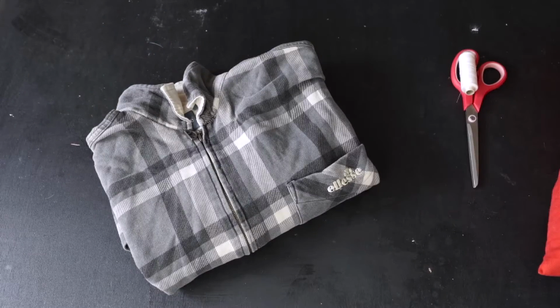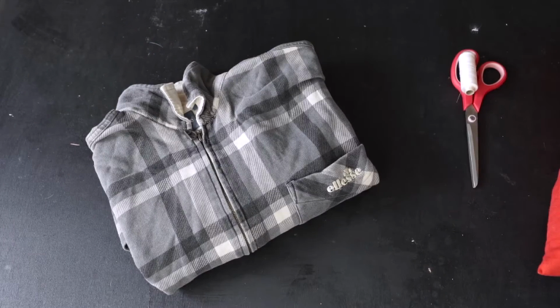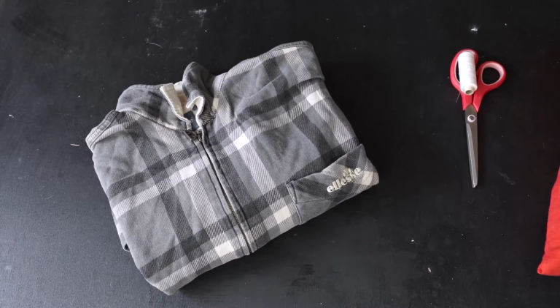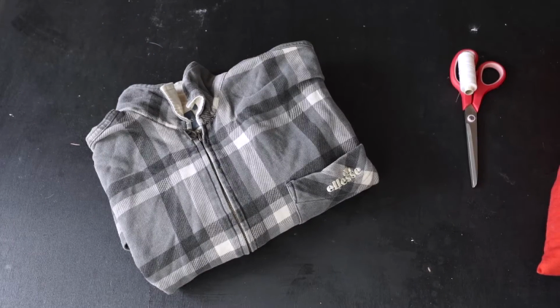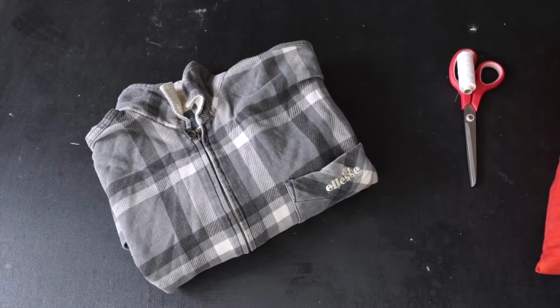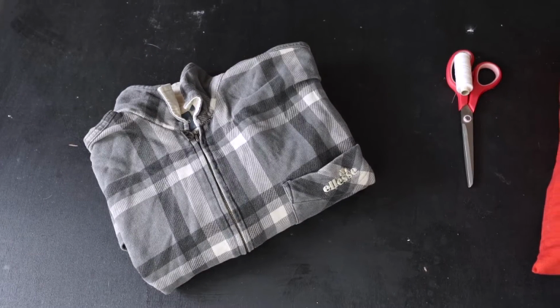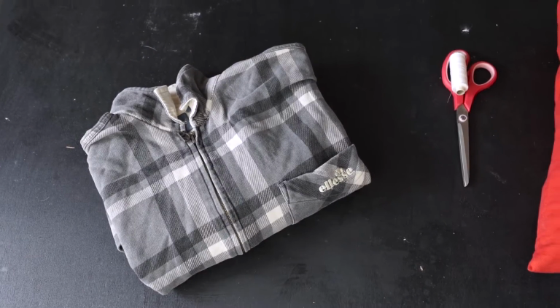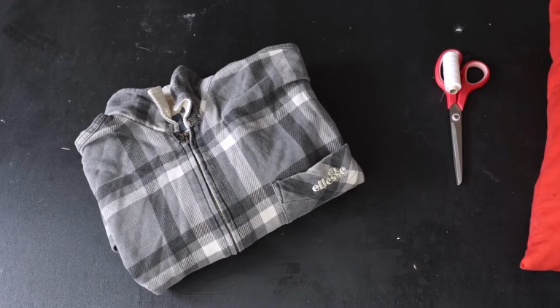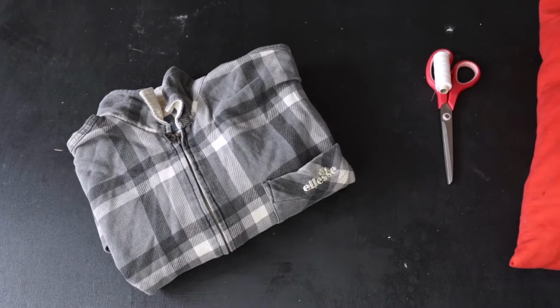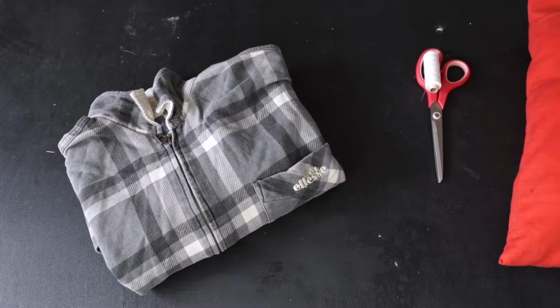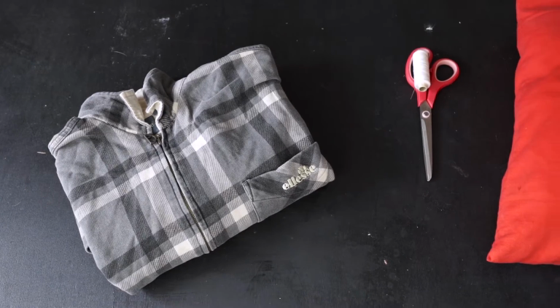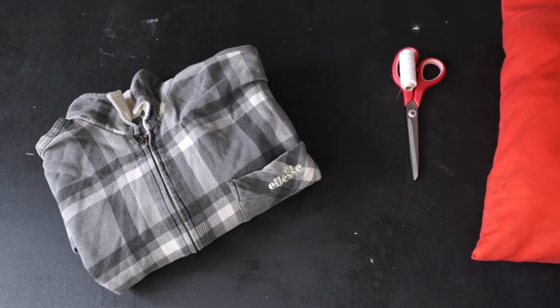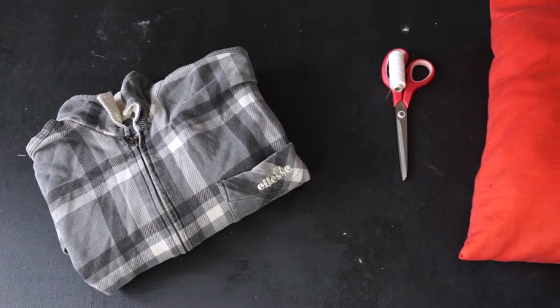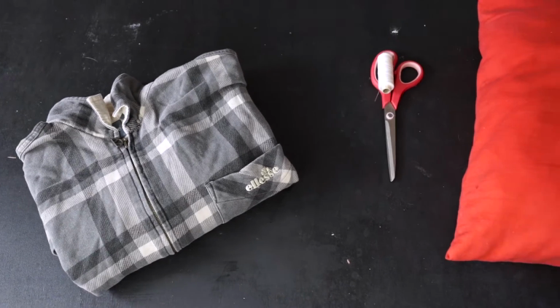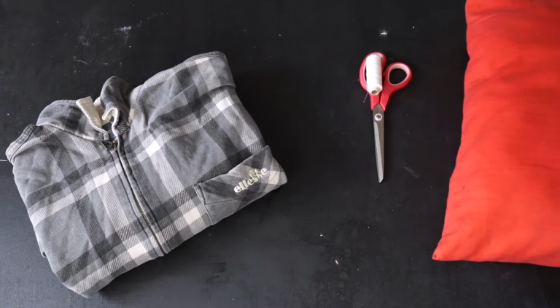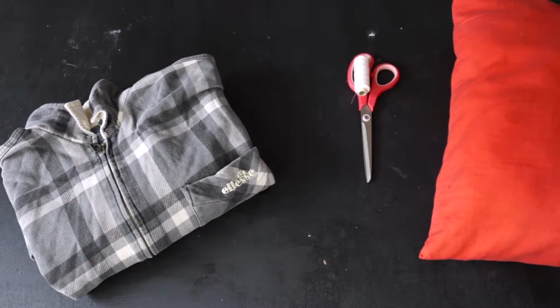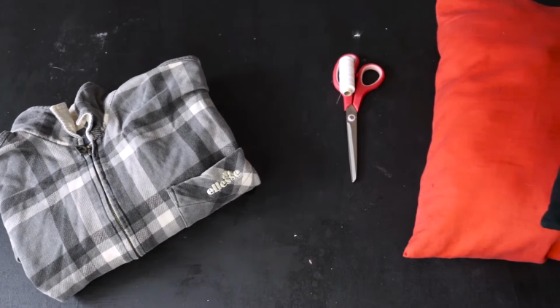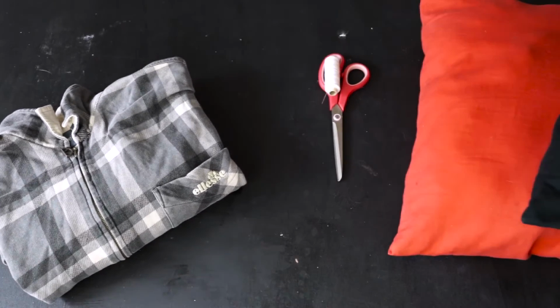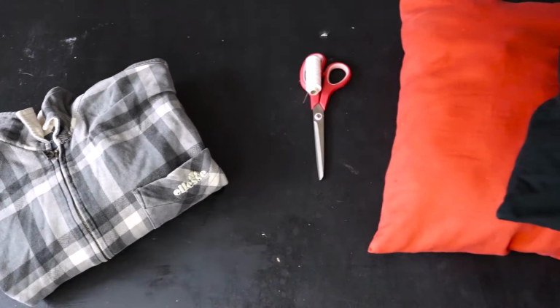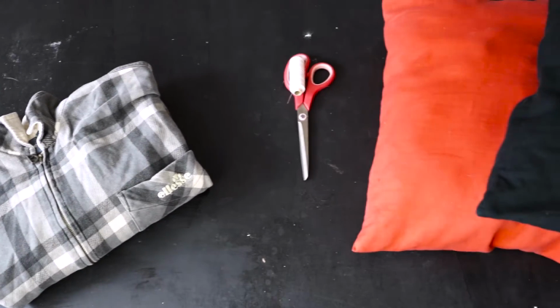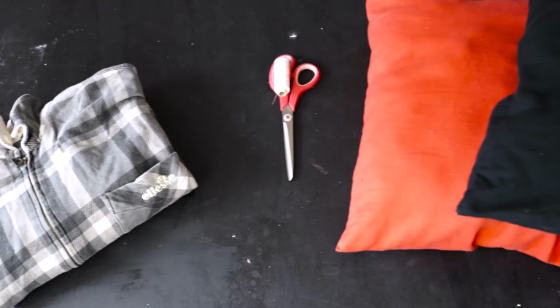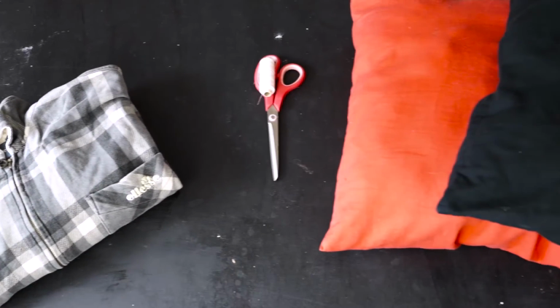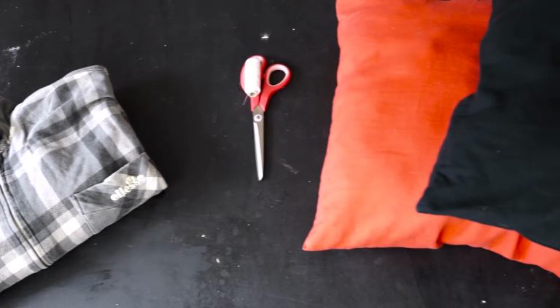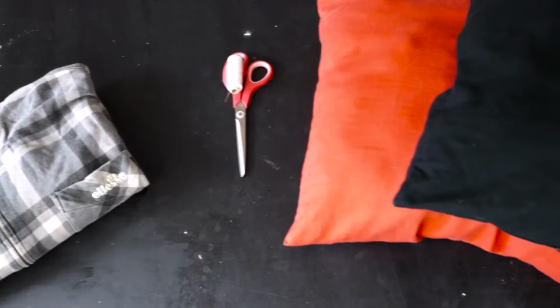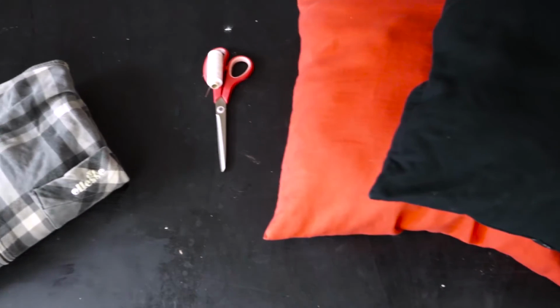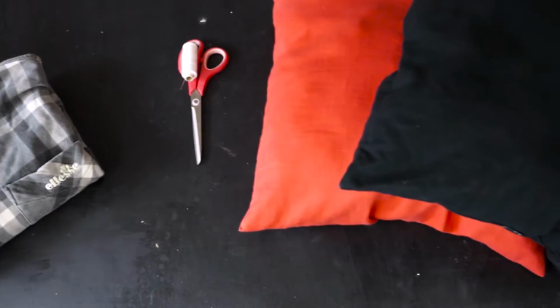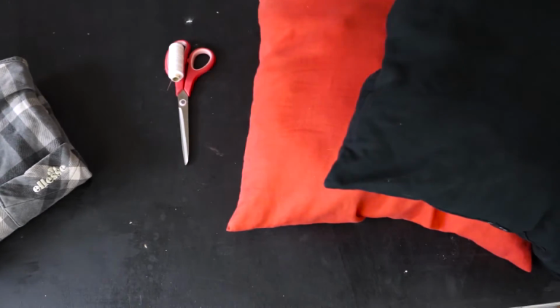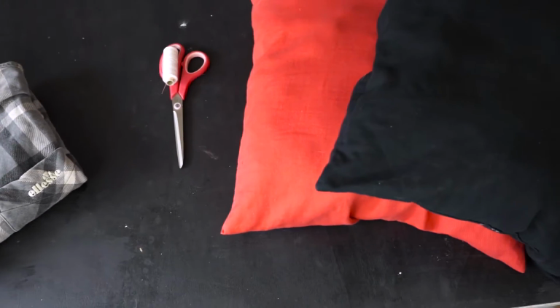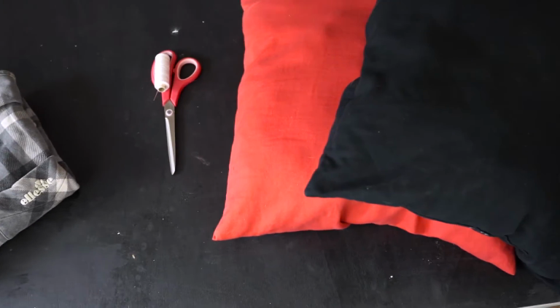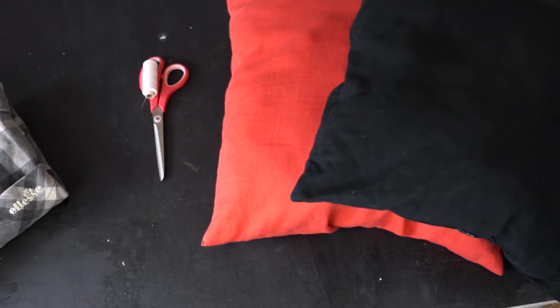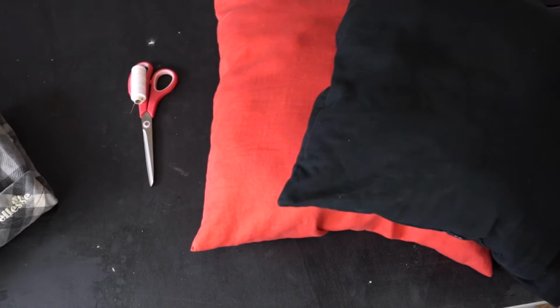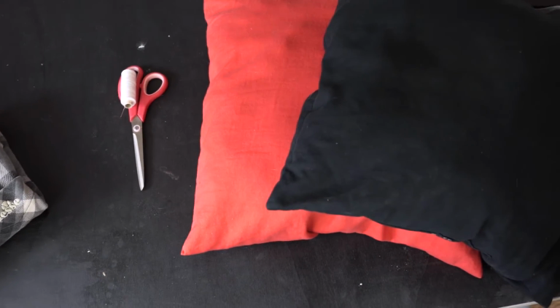For this project I used a new cardigan and some very old used pillows for stuffing.